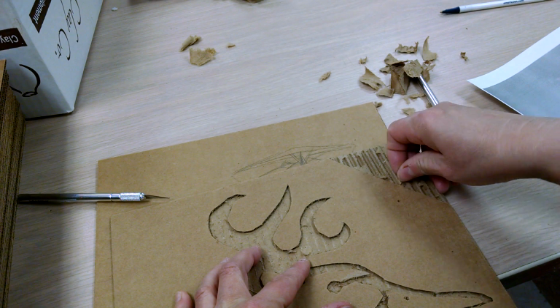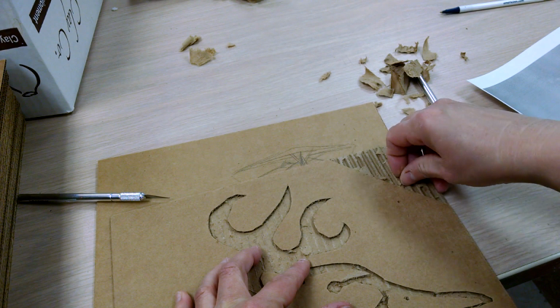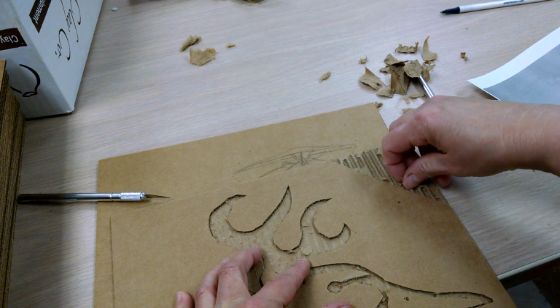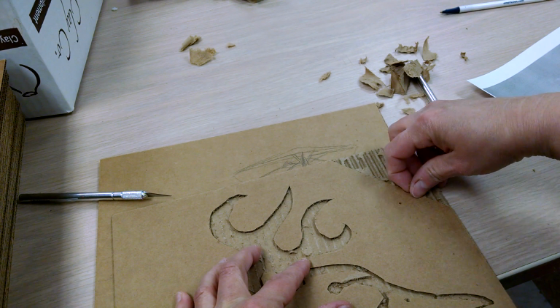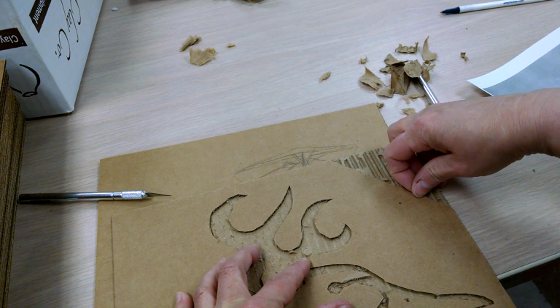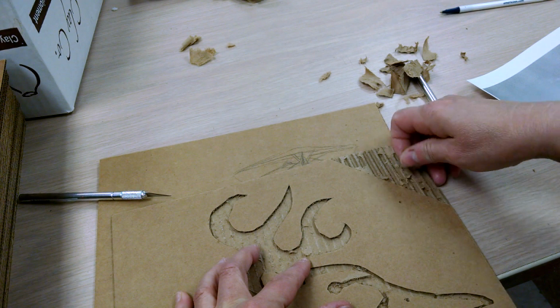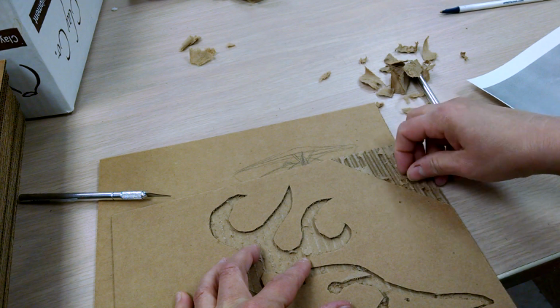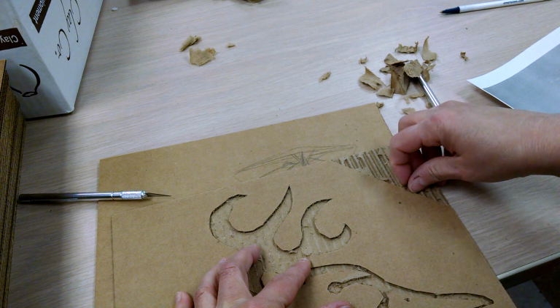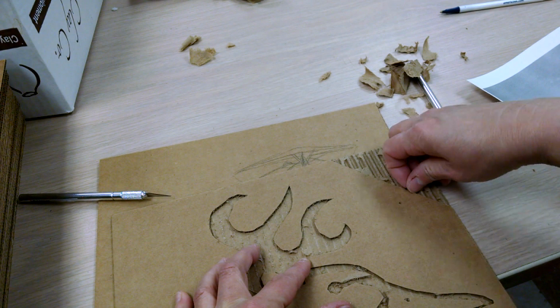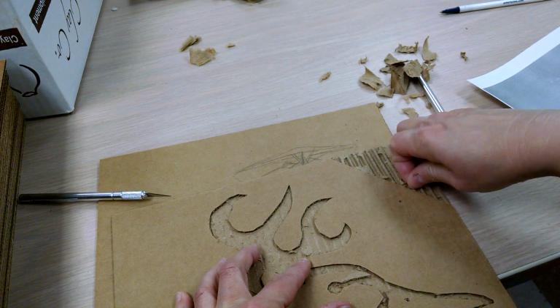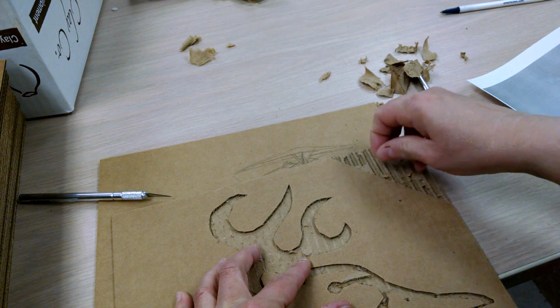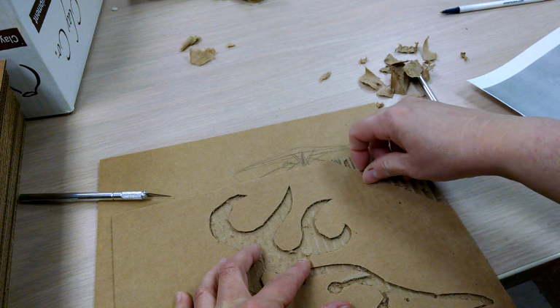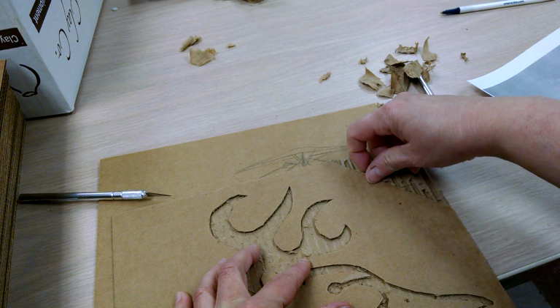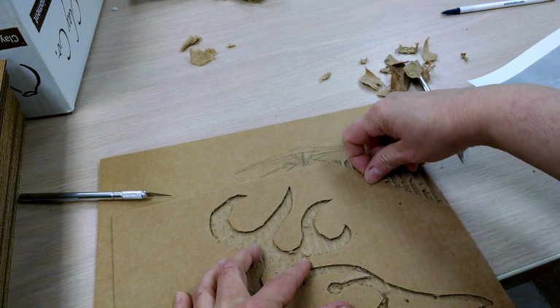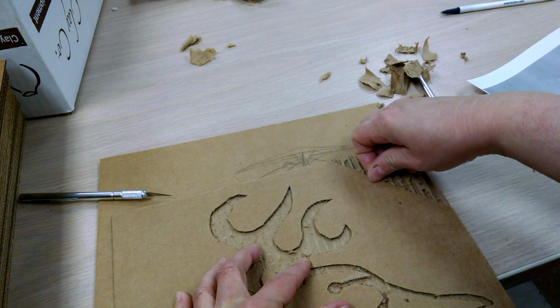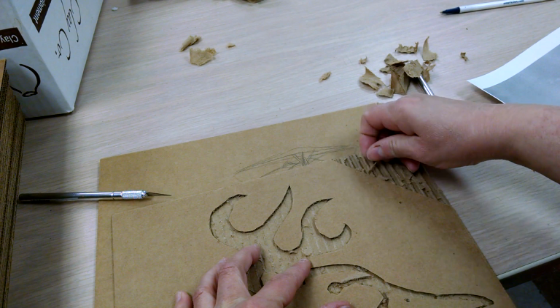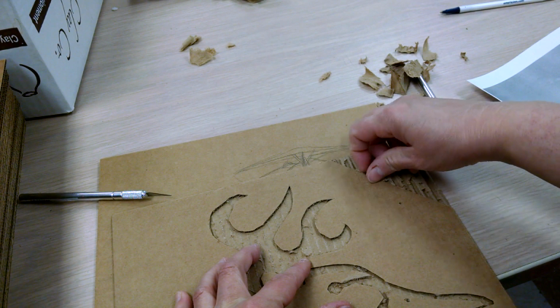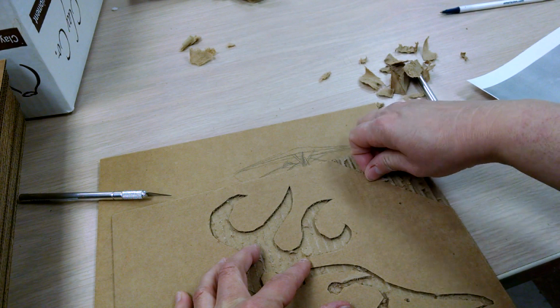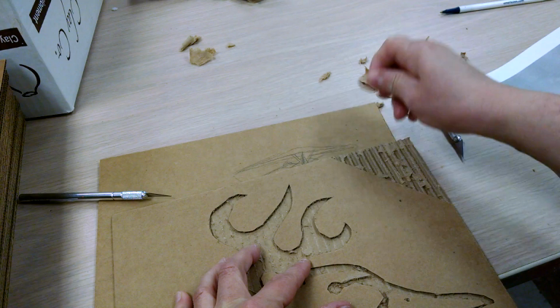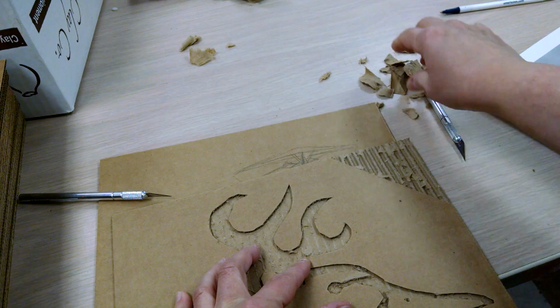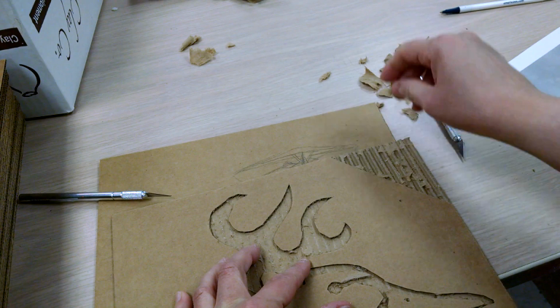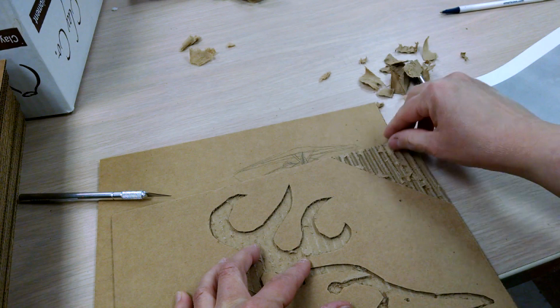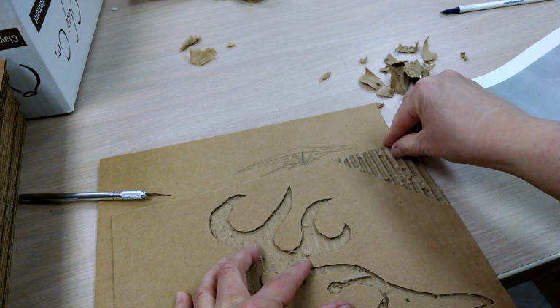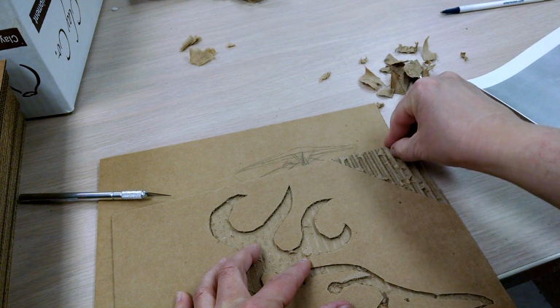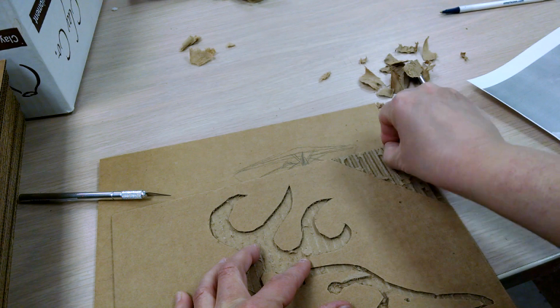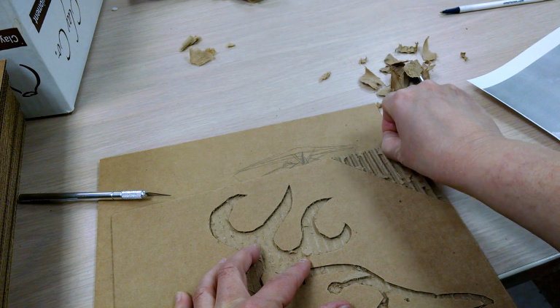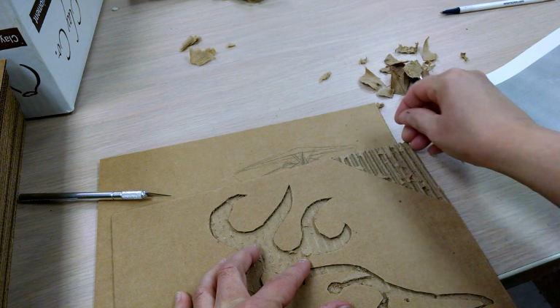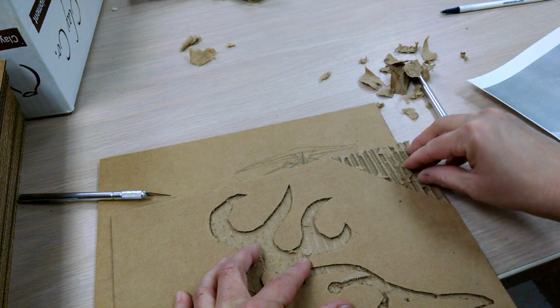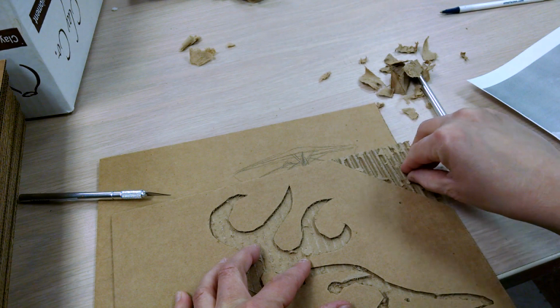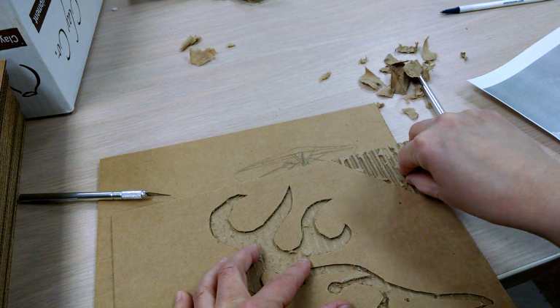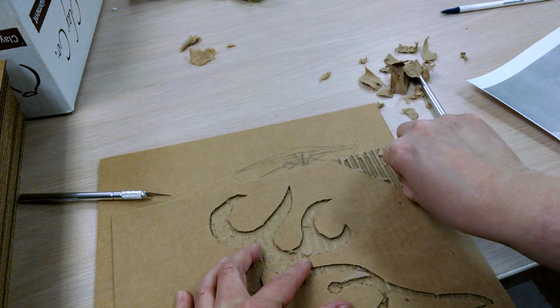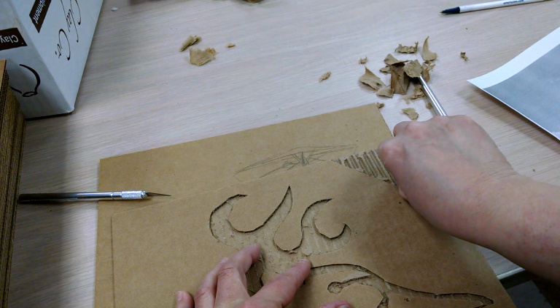You have the parts to work with - corrugated or not. Any questions?